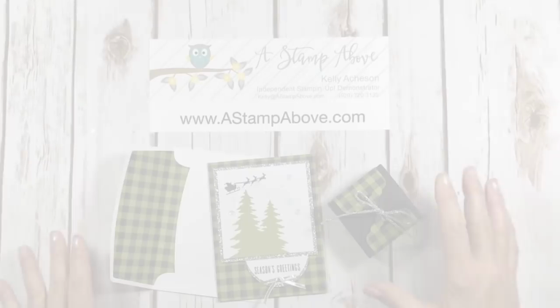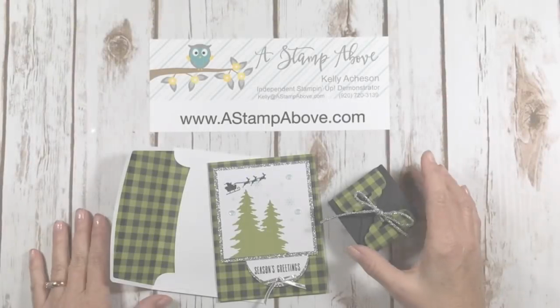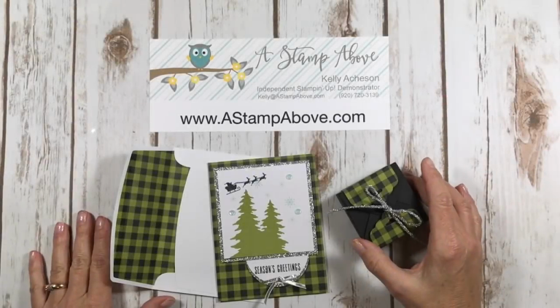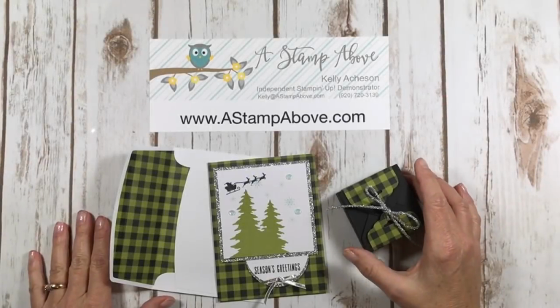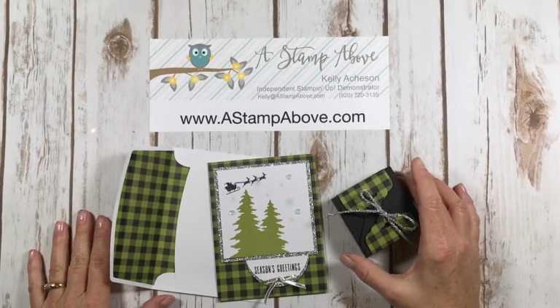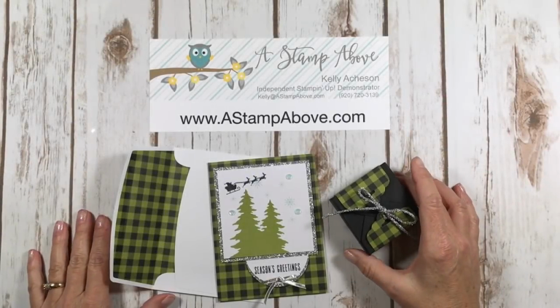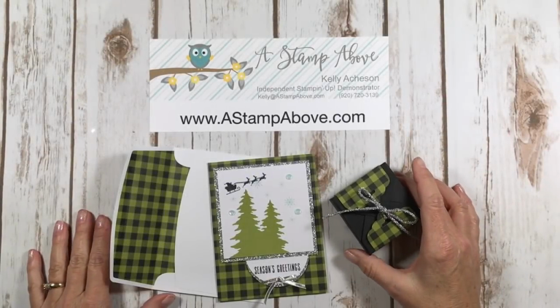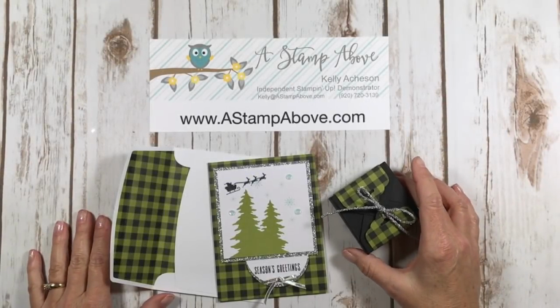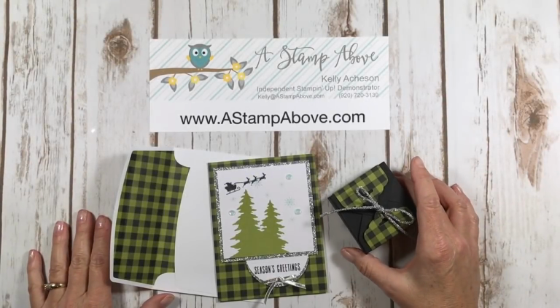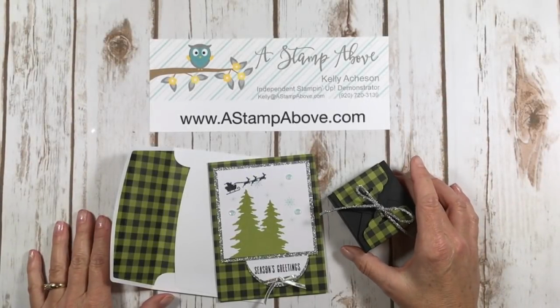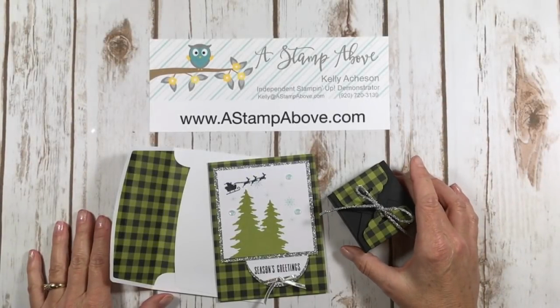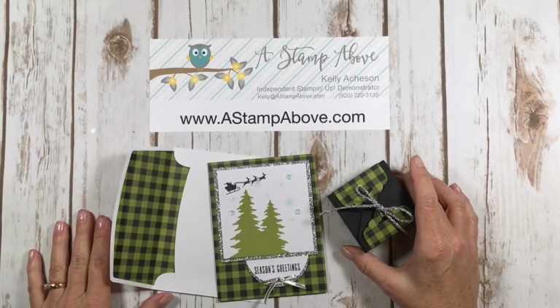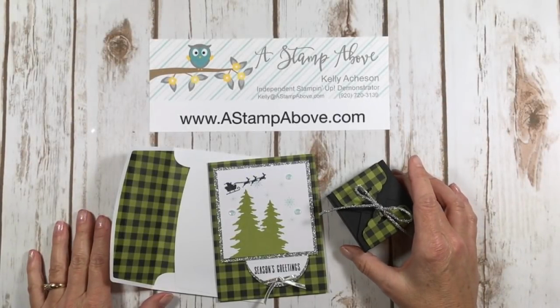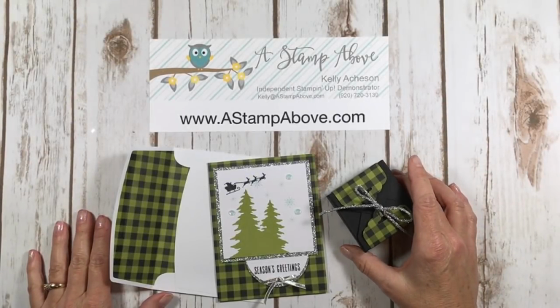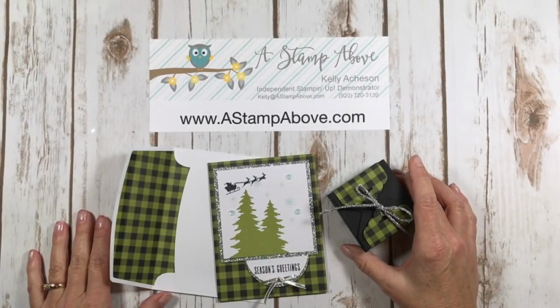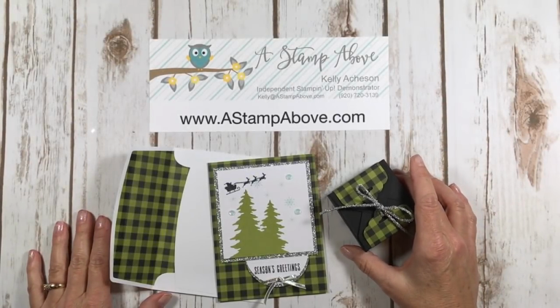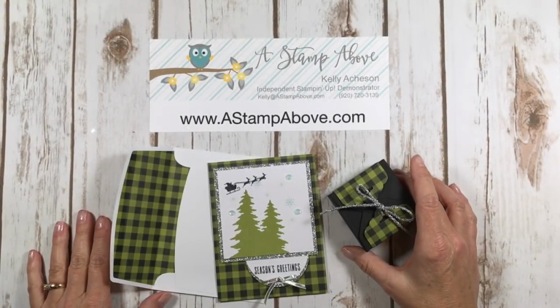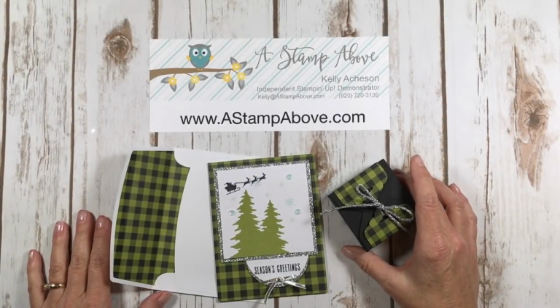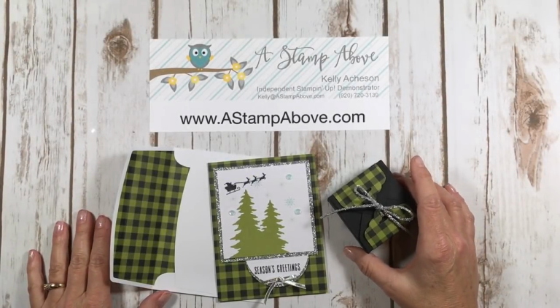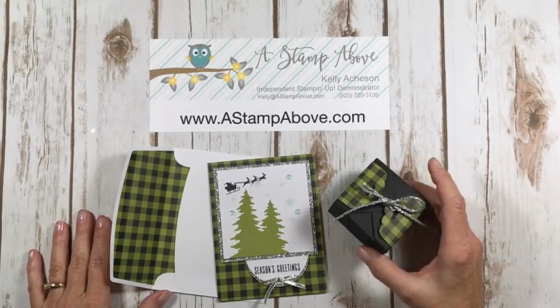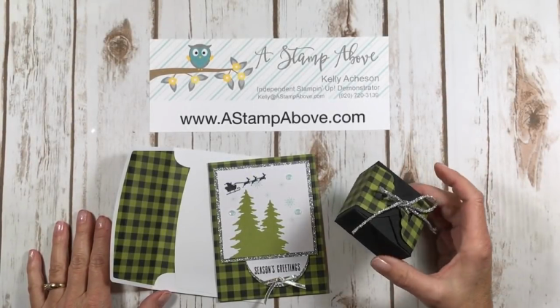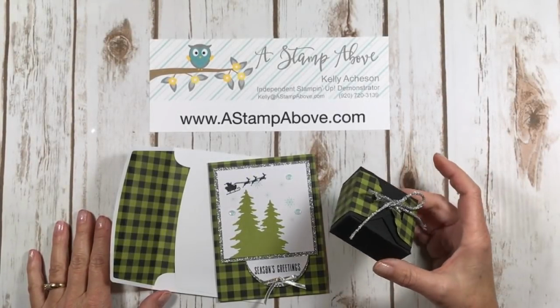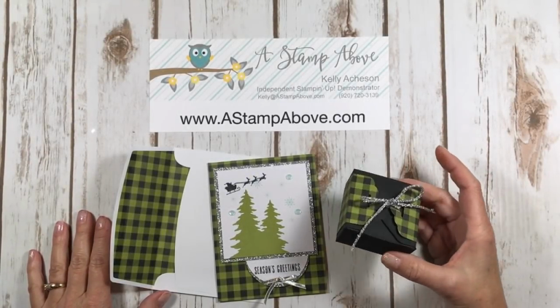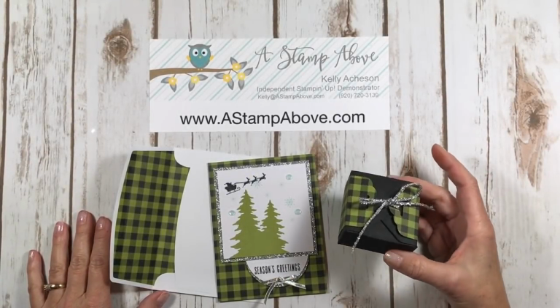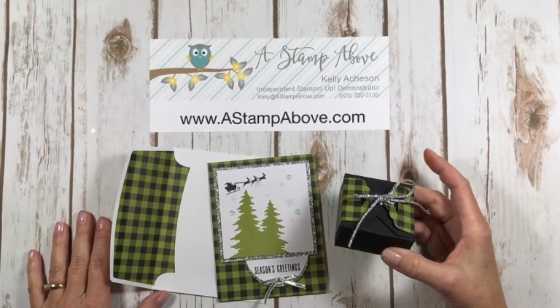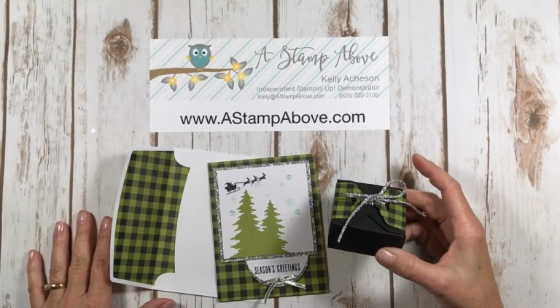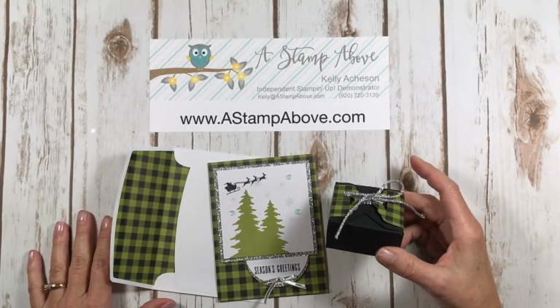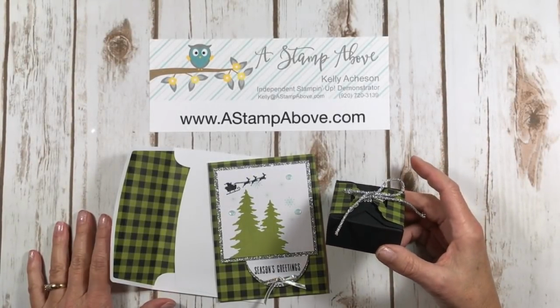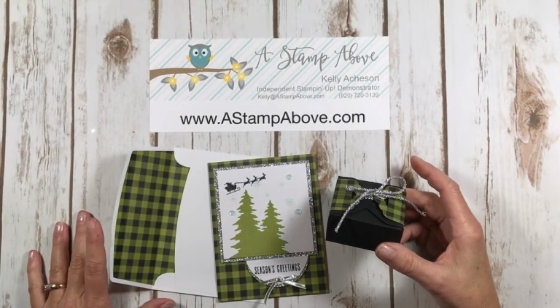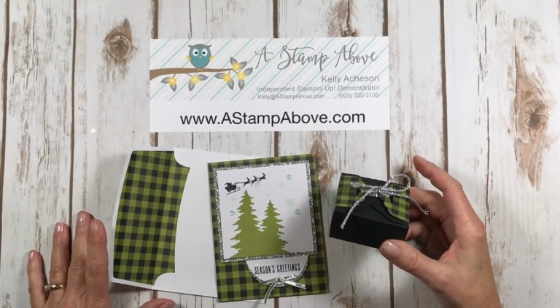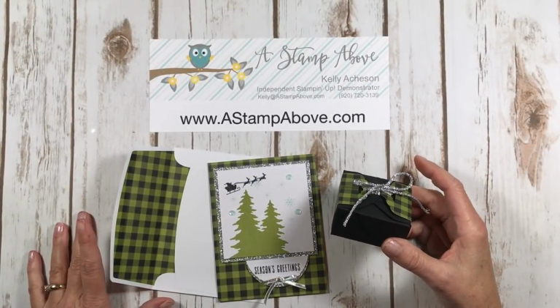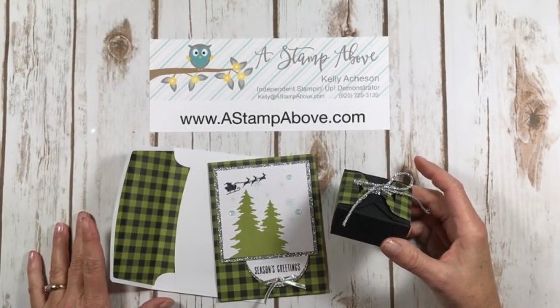Hello Stampers! Kelly Atchison at AStampAbove.com coming to you from Menasha, Wisconsin.